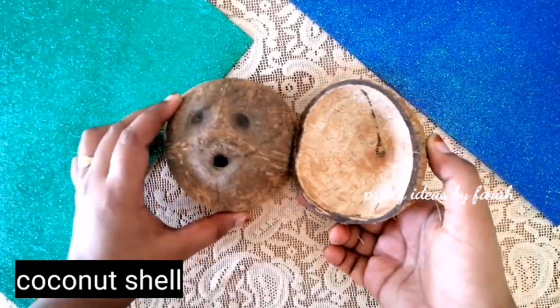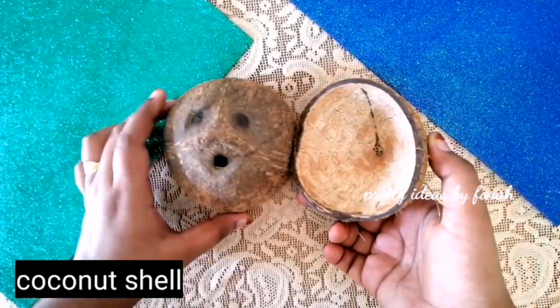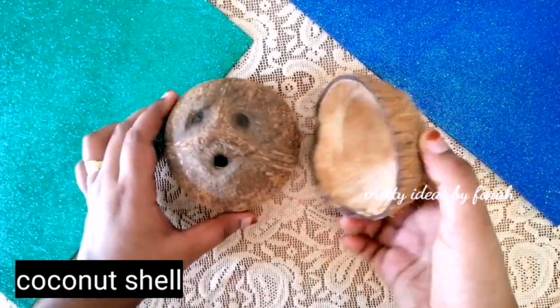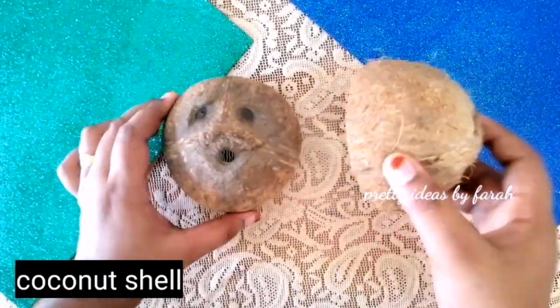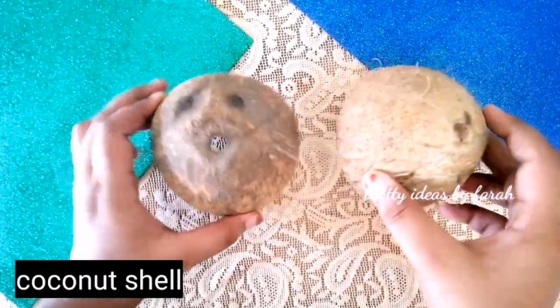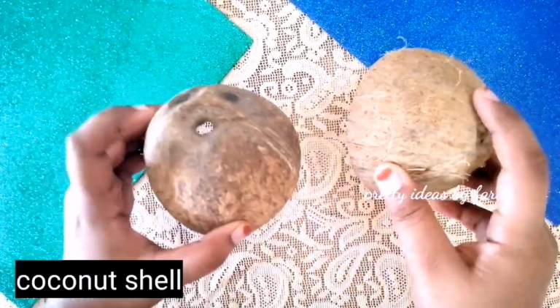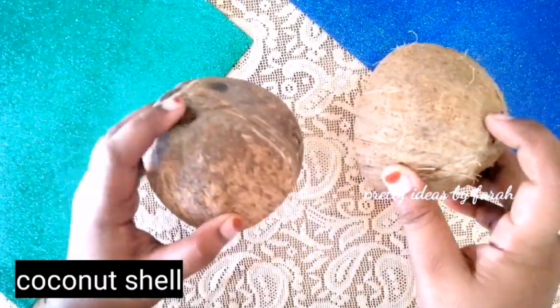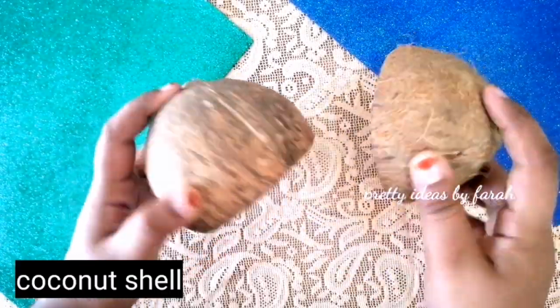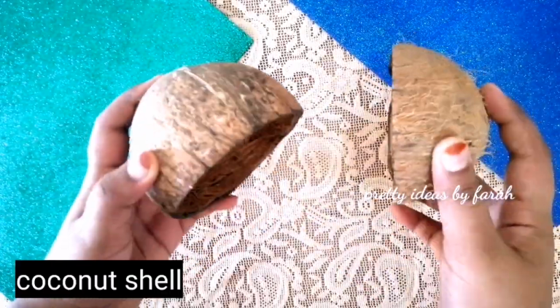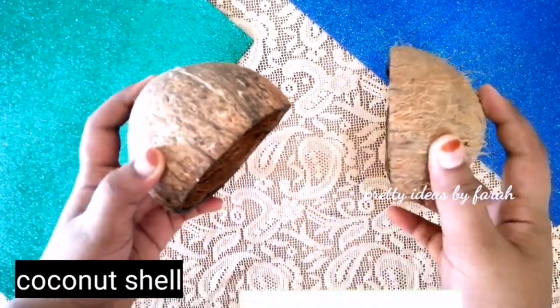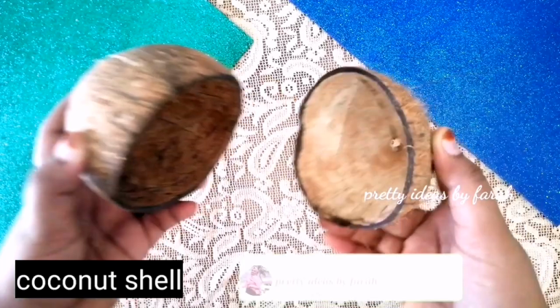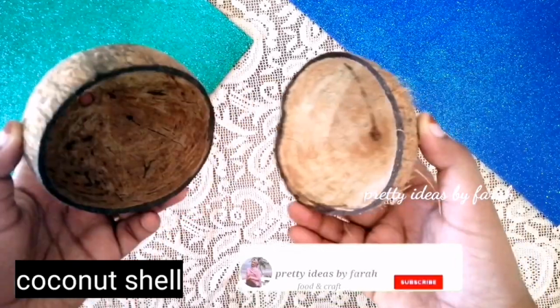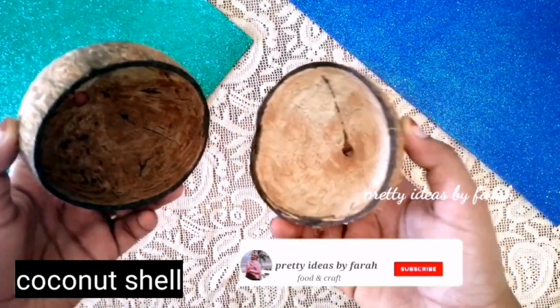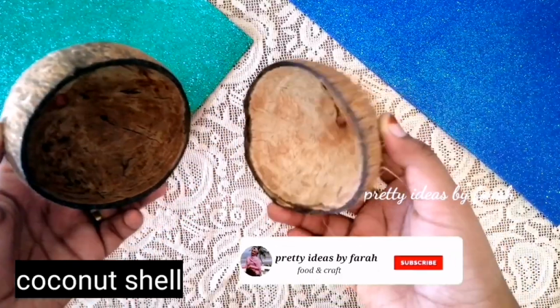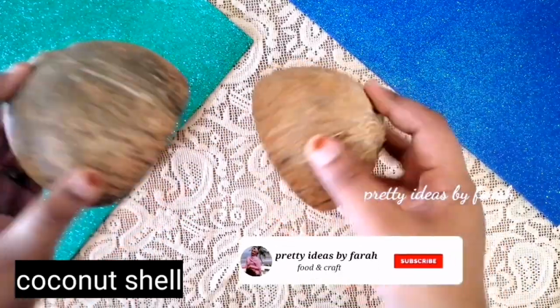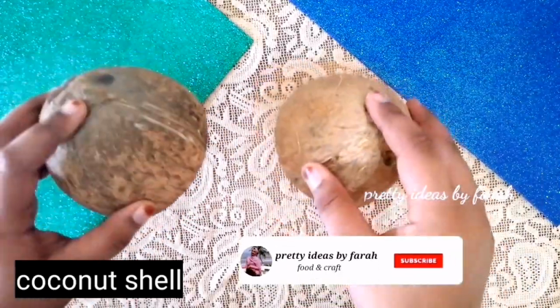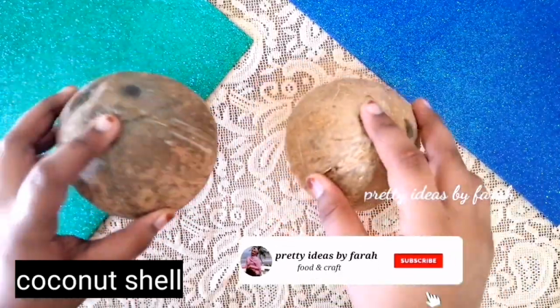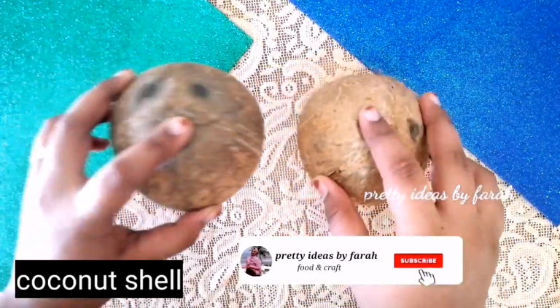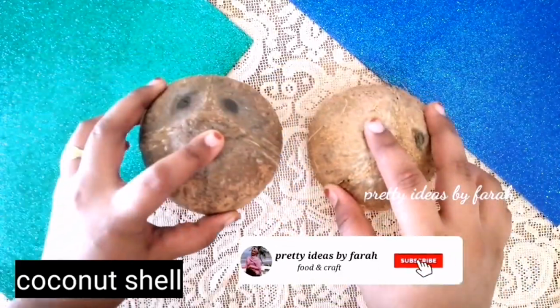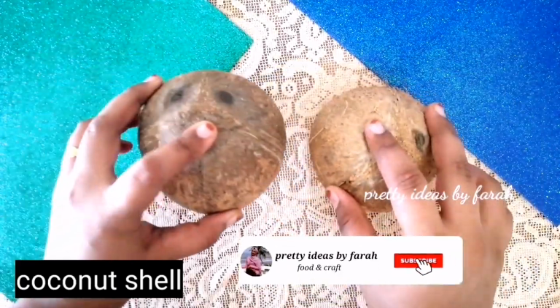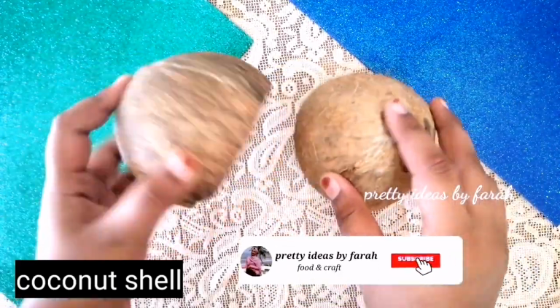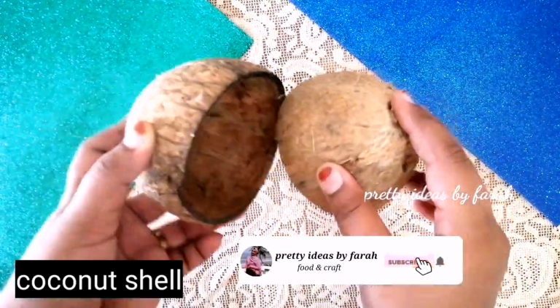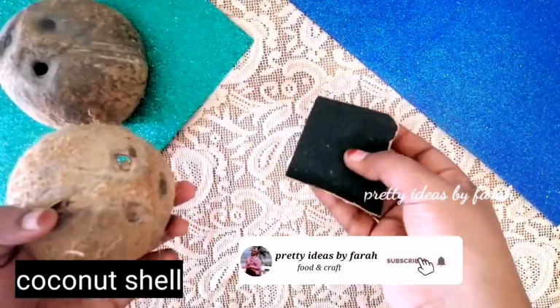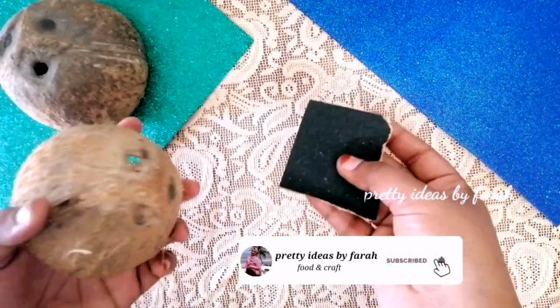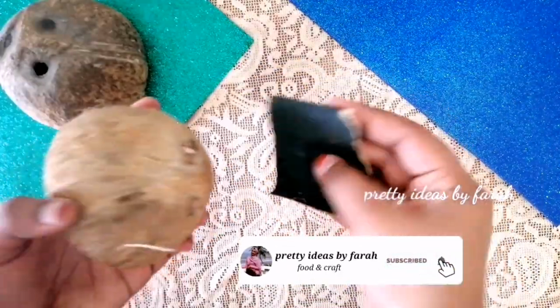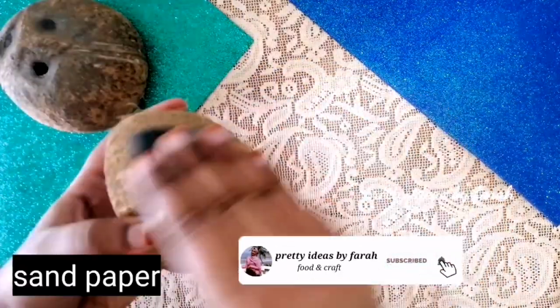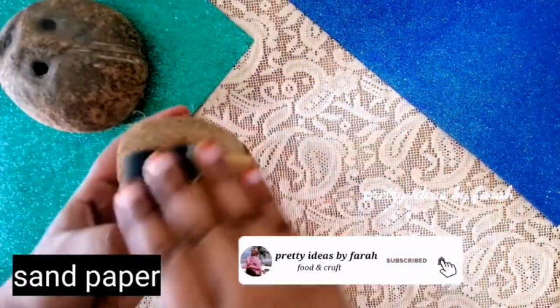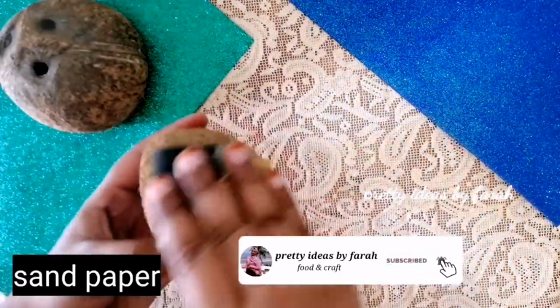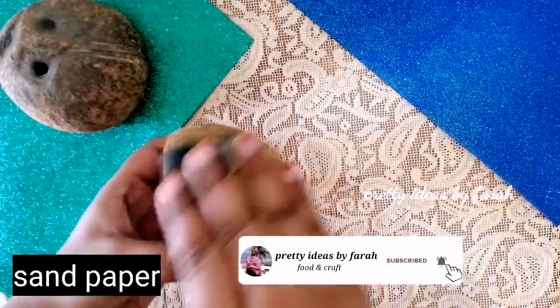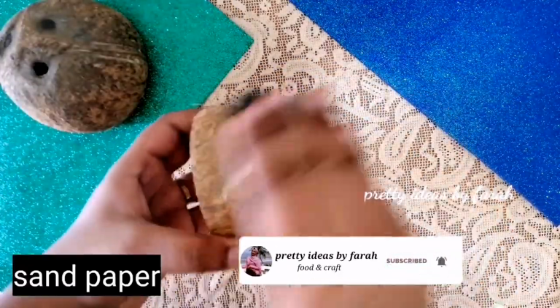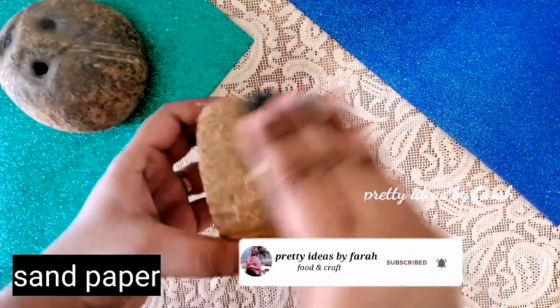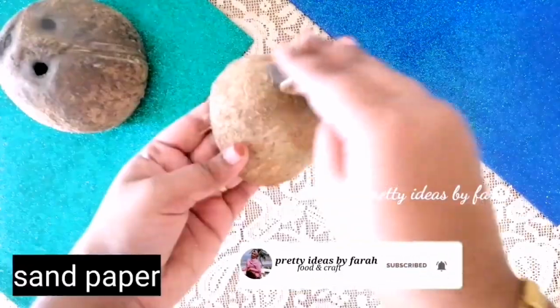Hi everyone, welcome back to my channel. Now we are ready to do an antique jewelry box.